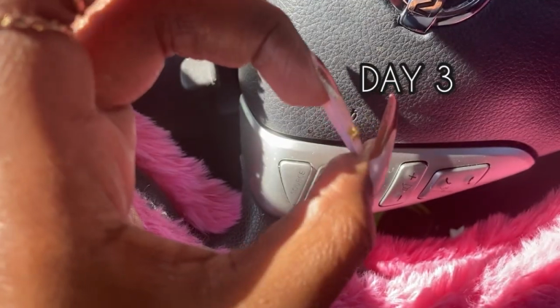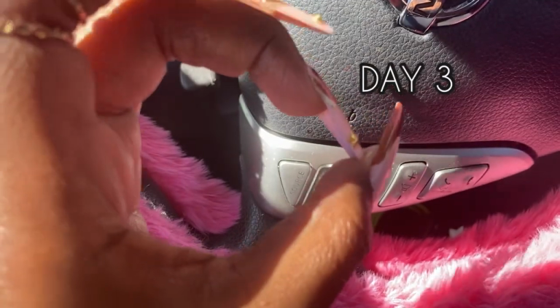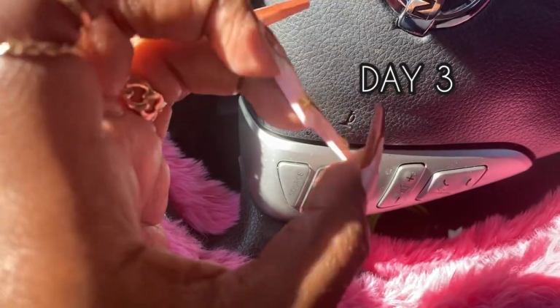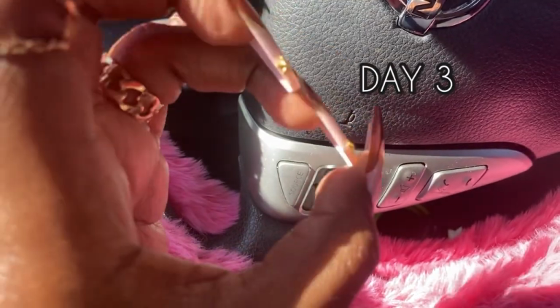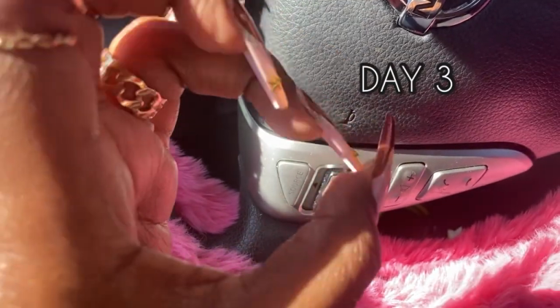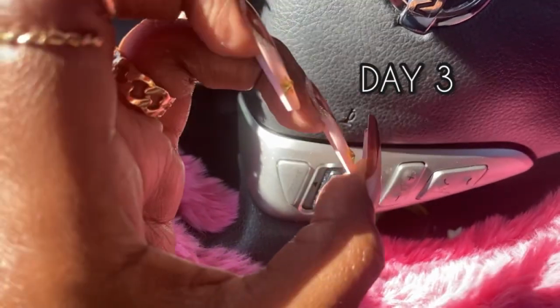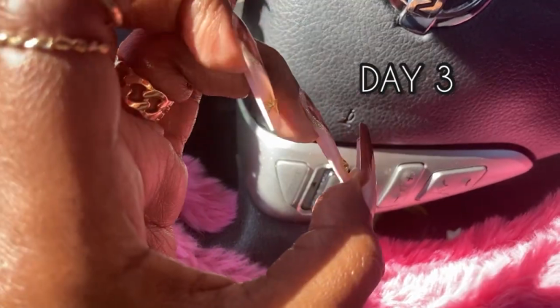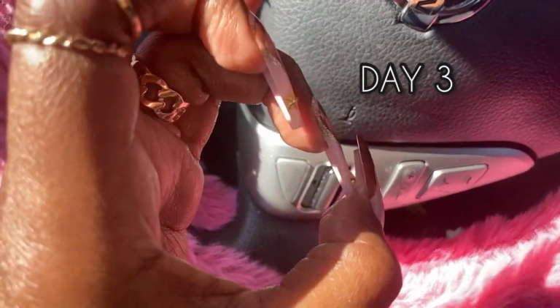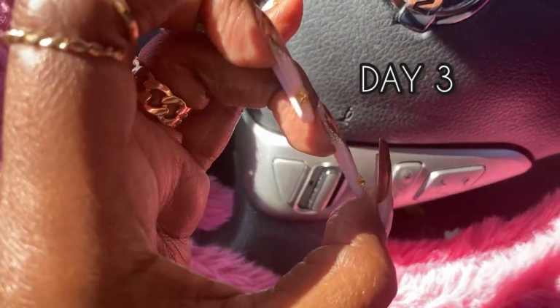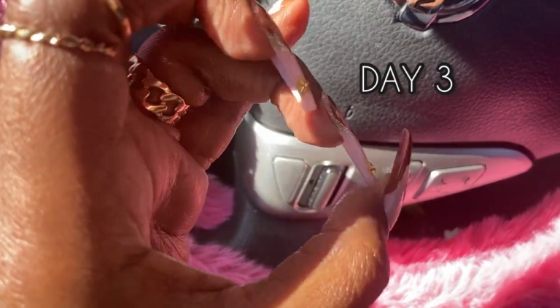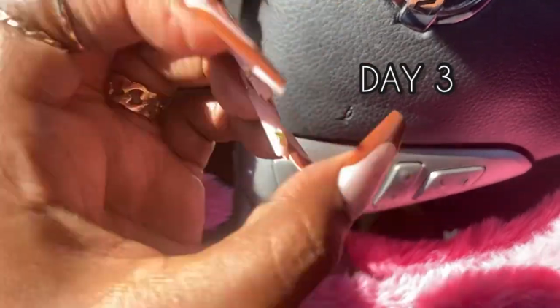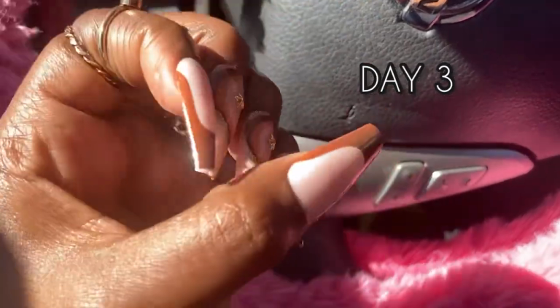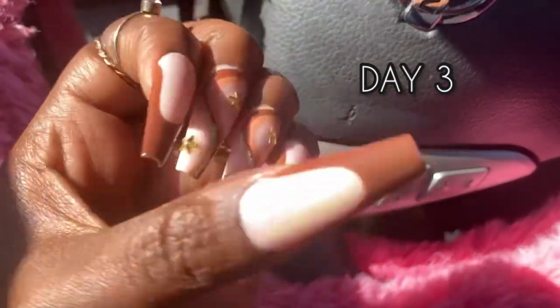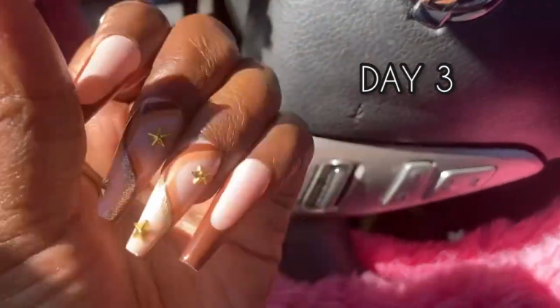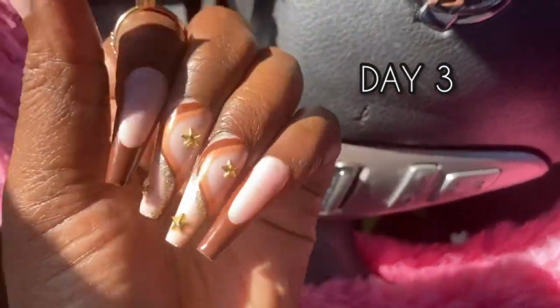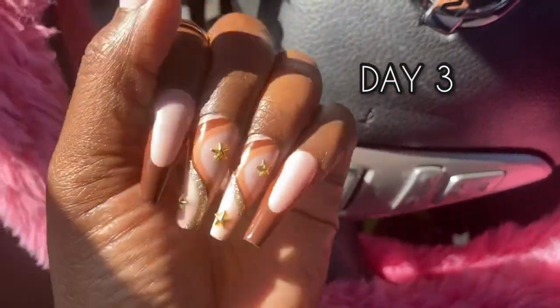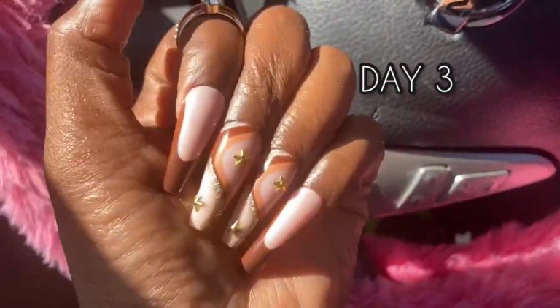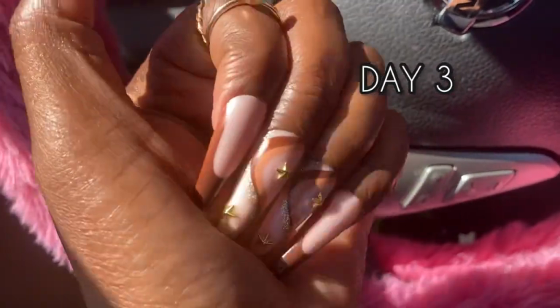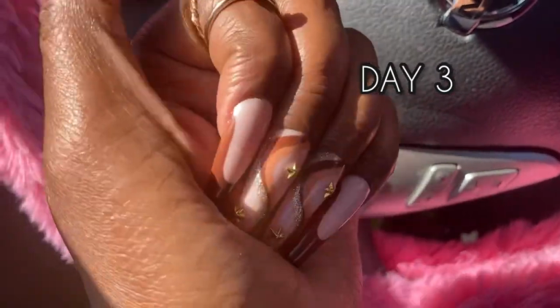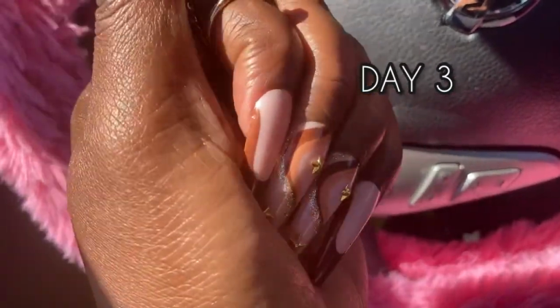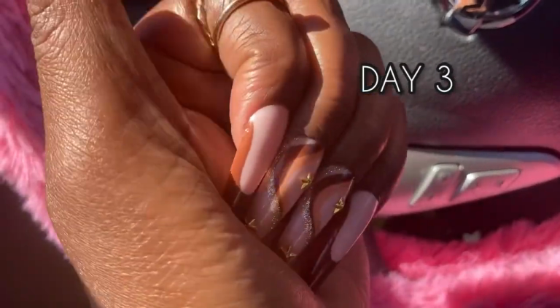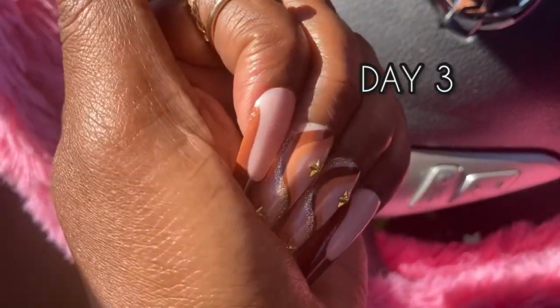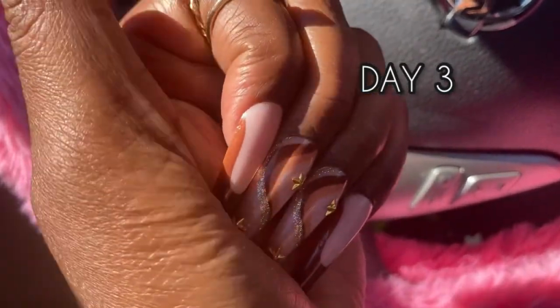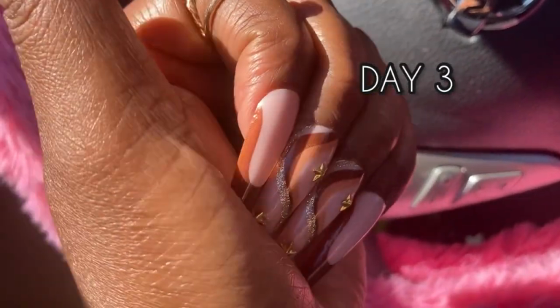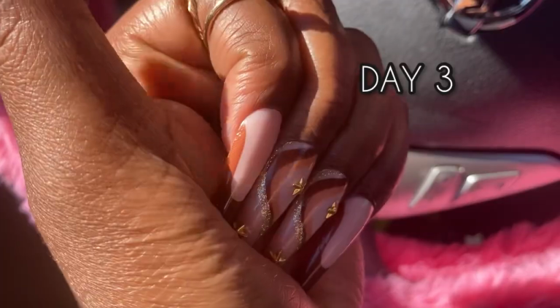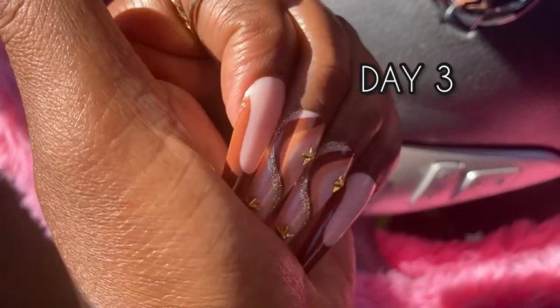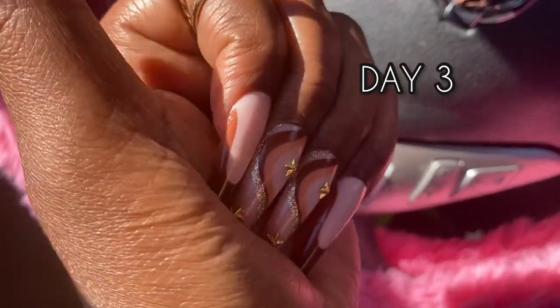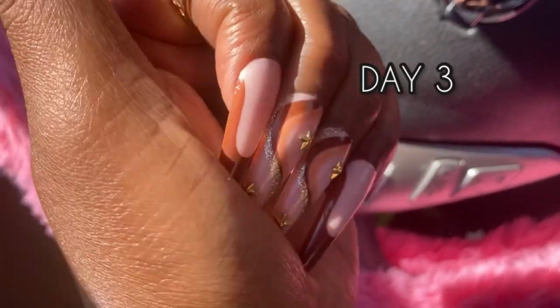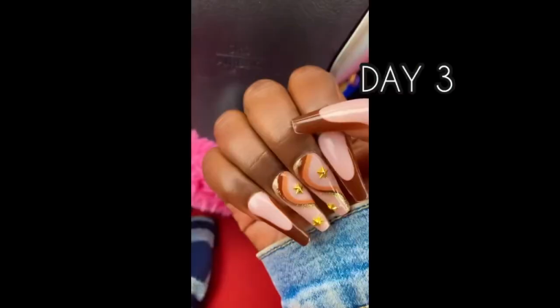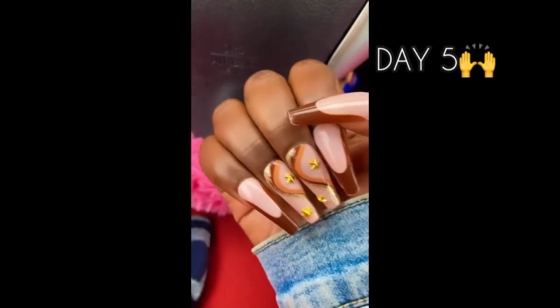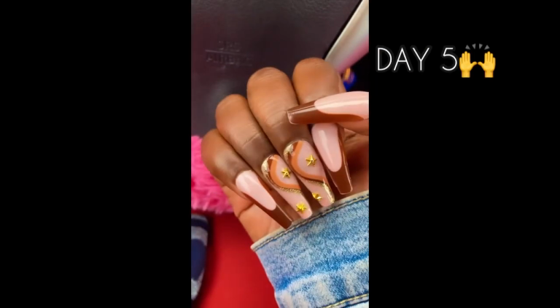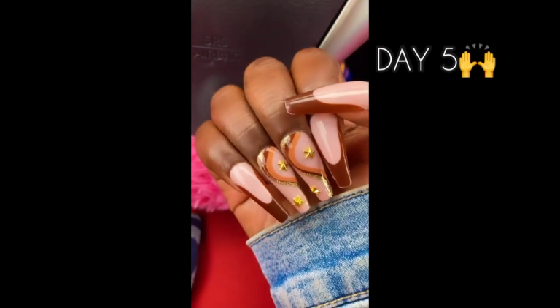Day three, the nails were still on, nothing popping off. As you can see, they're not lifting, bending.